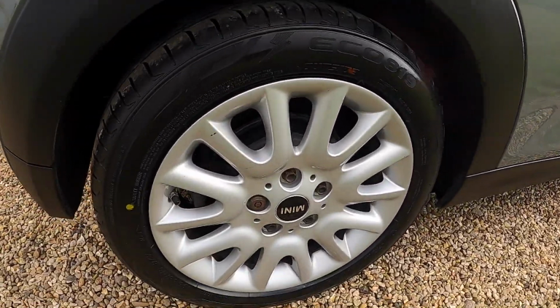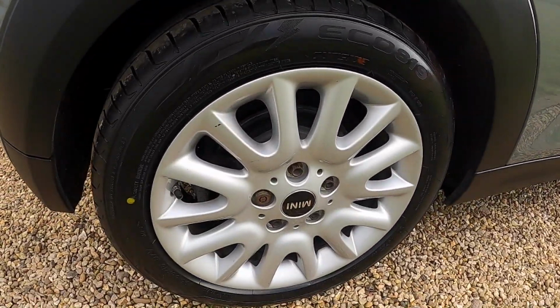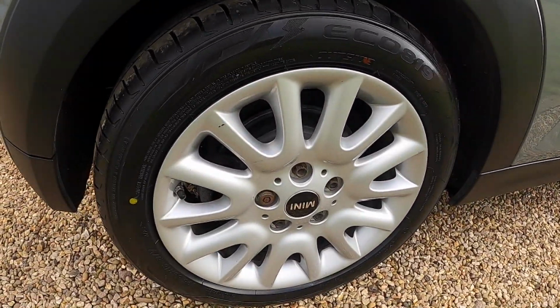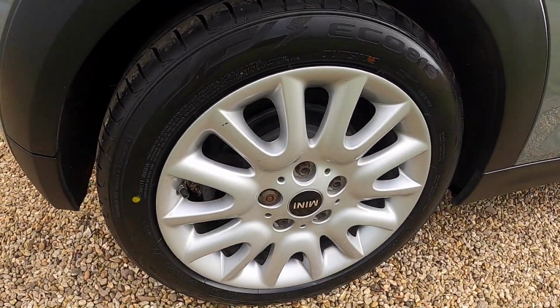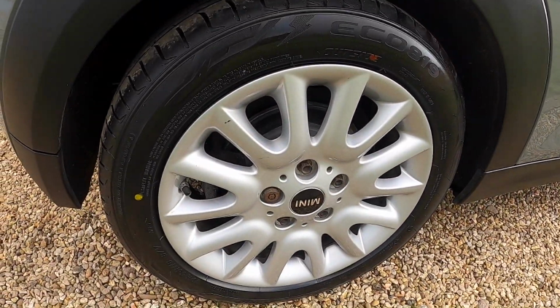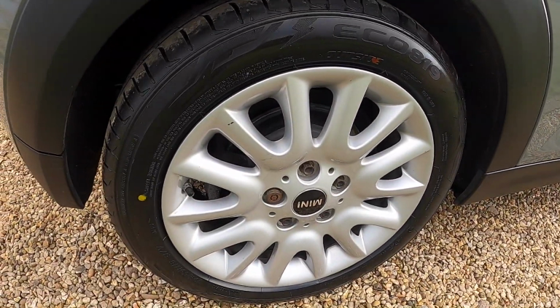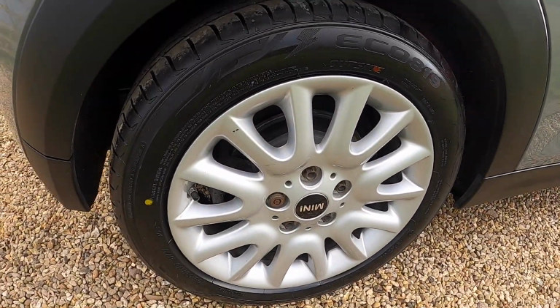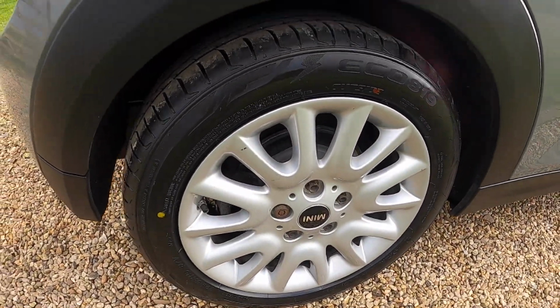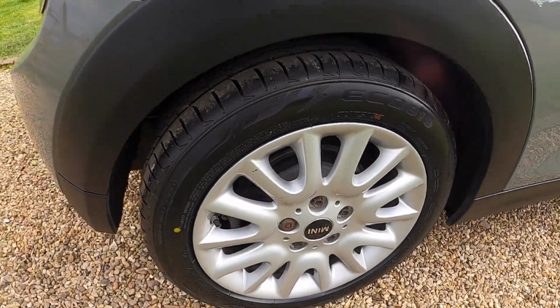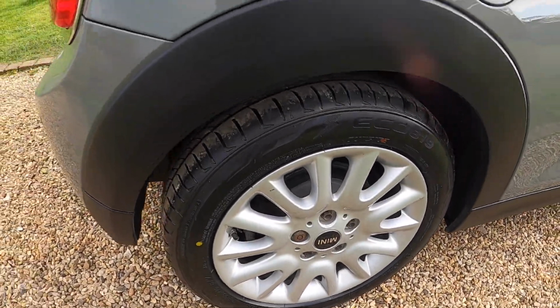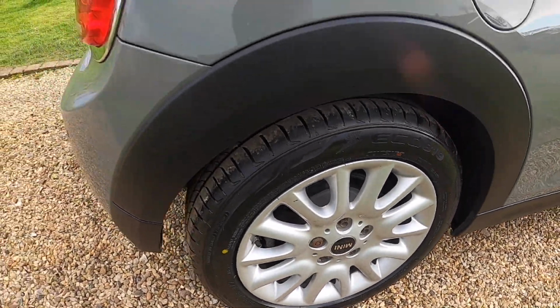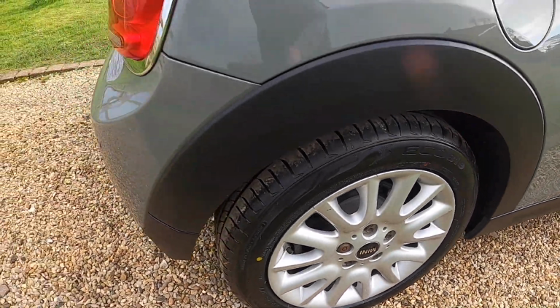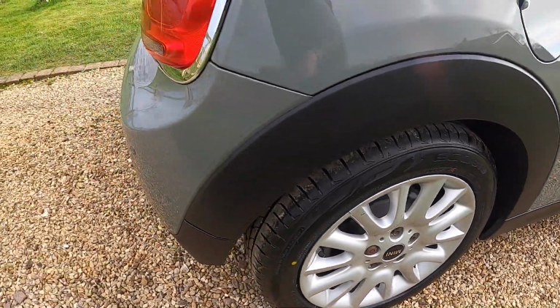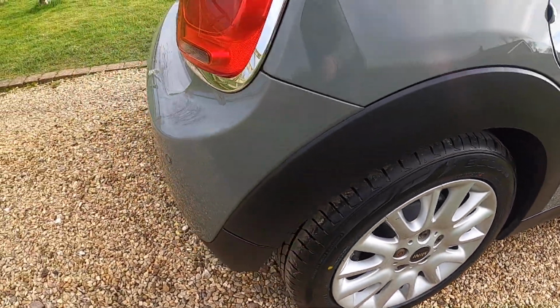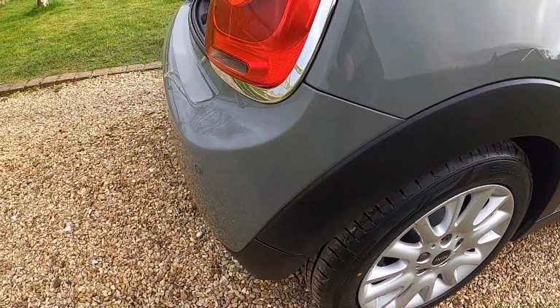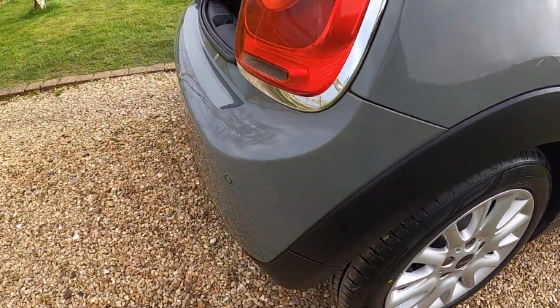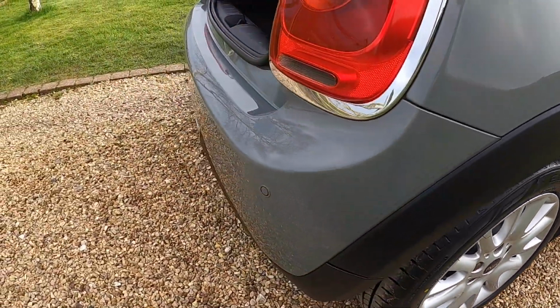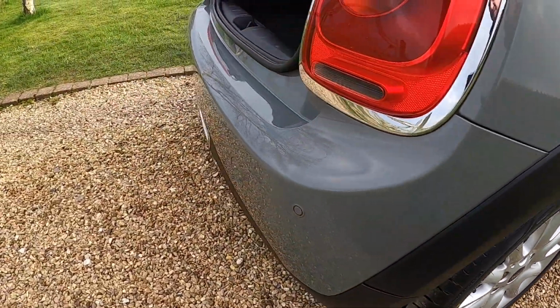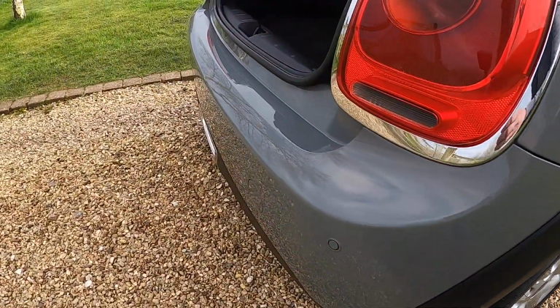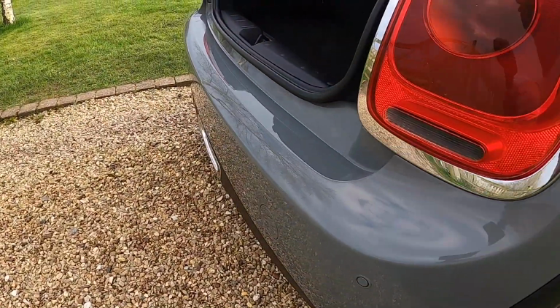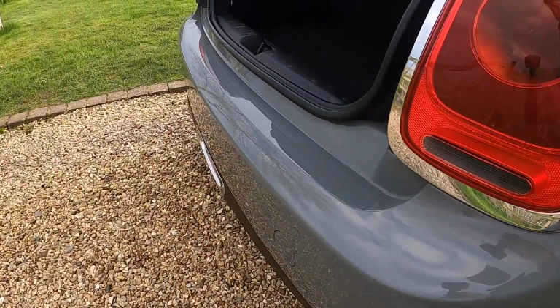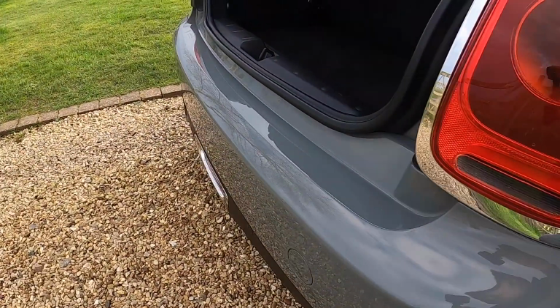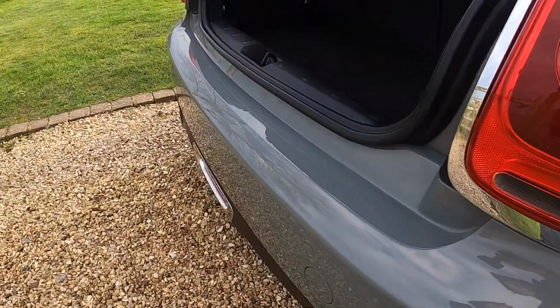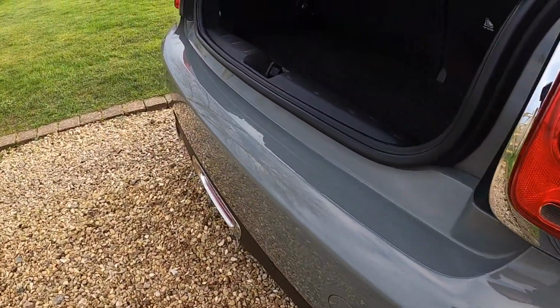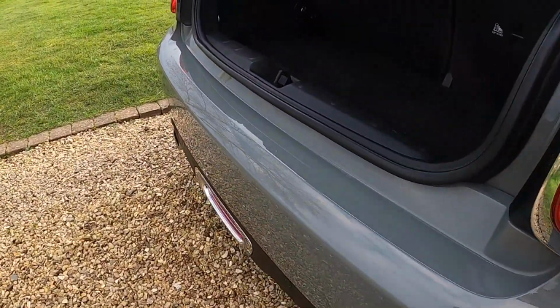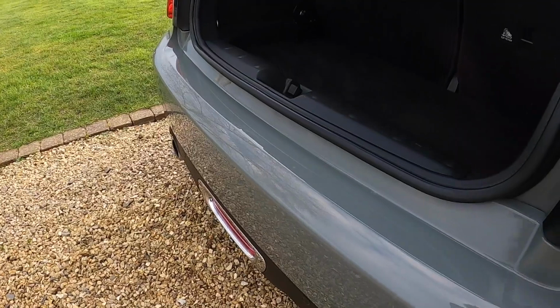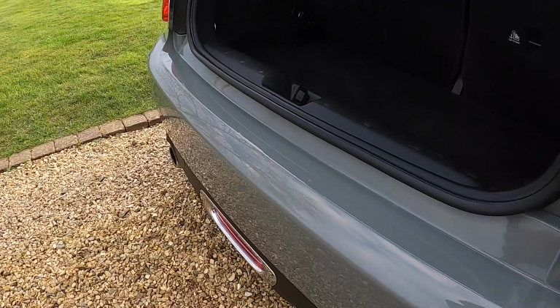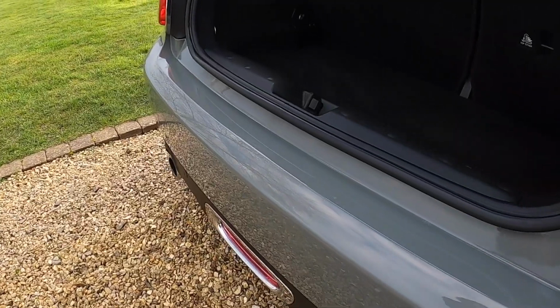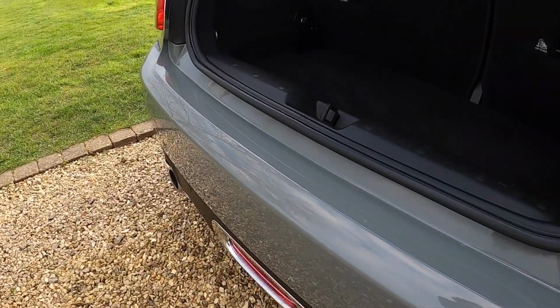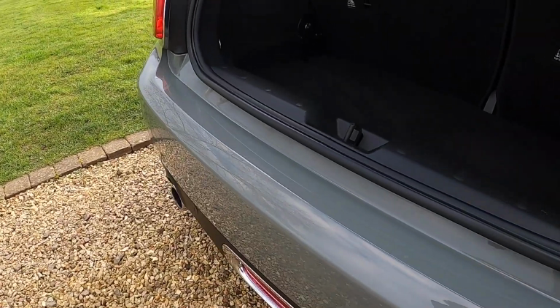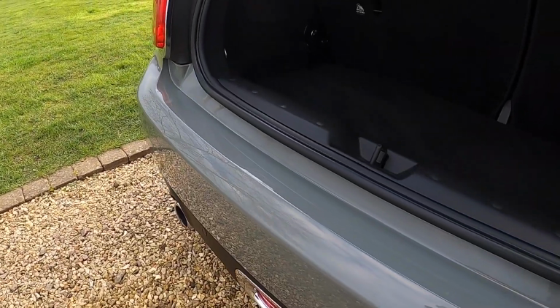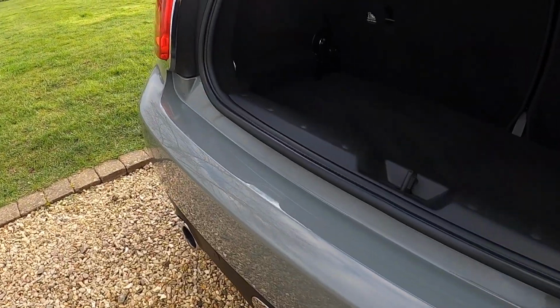The alloy wheels are all in great condition with no scuffs or scrapes. The same applies to the rear bumper.